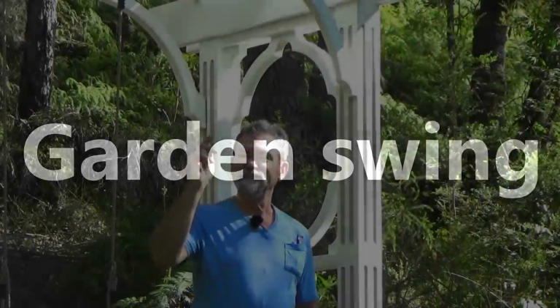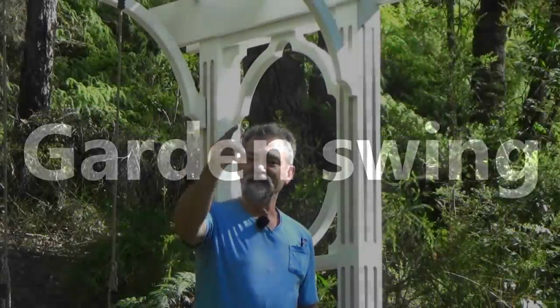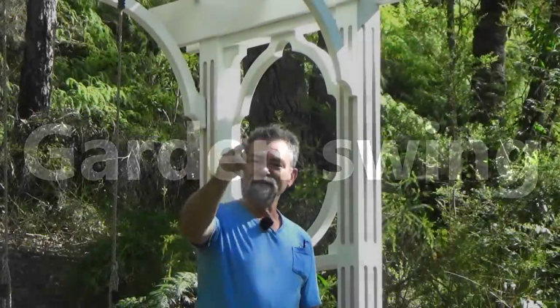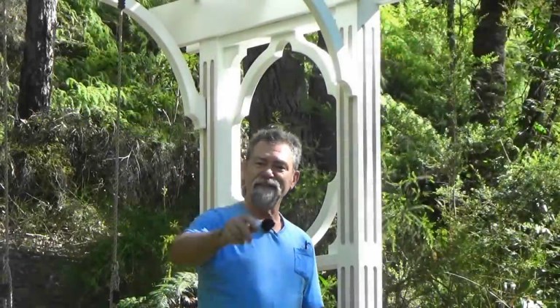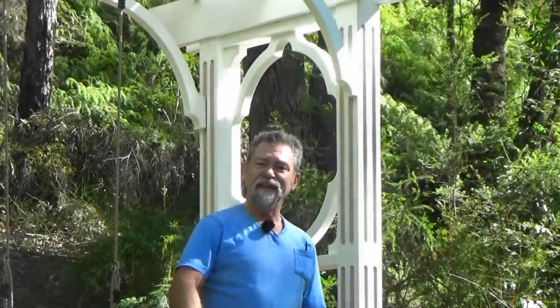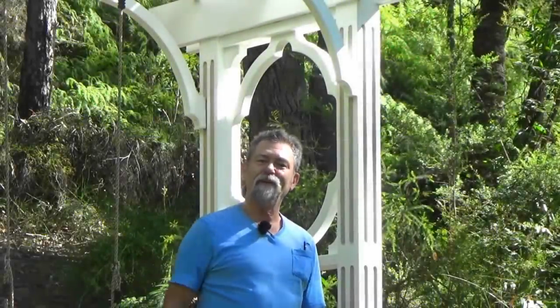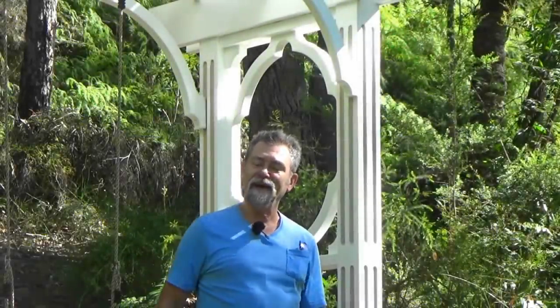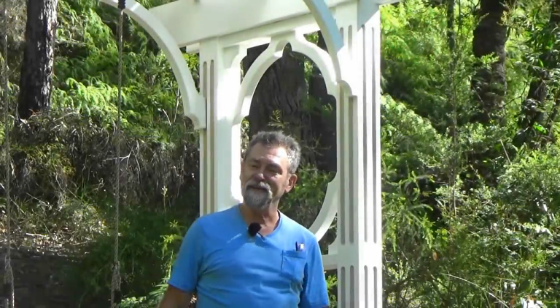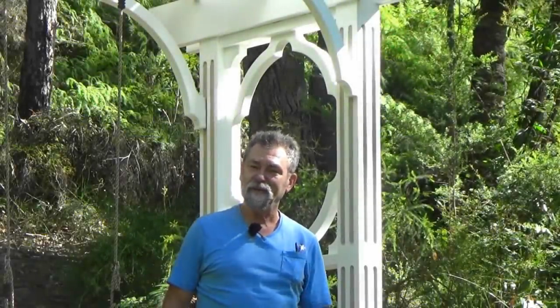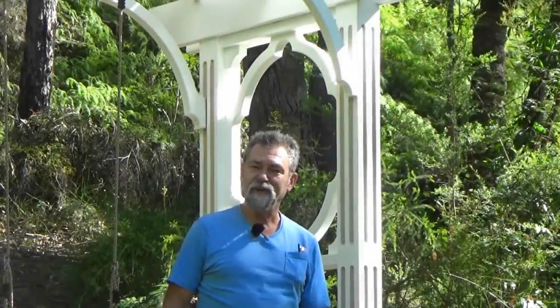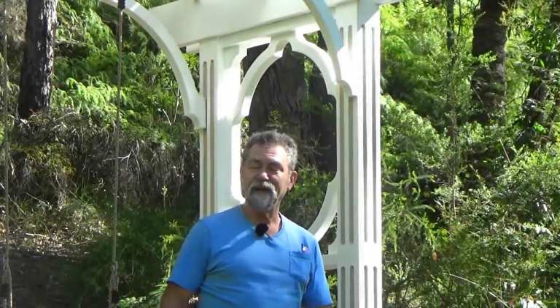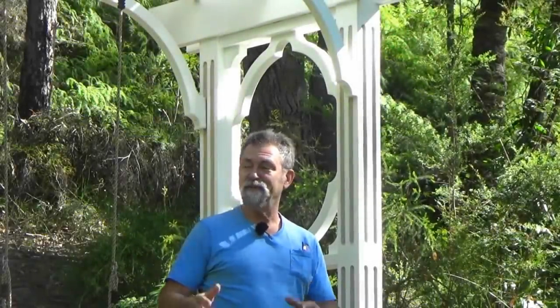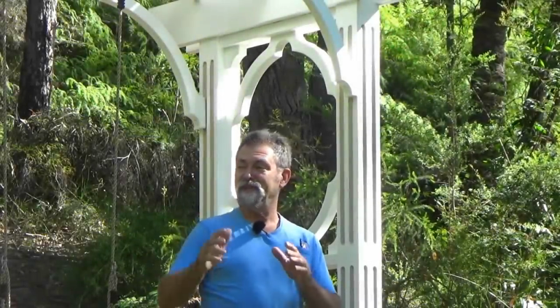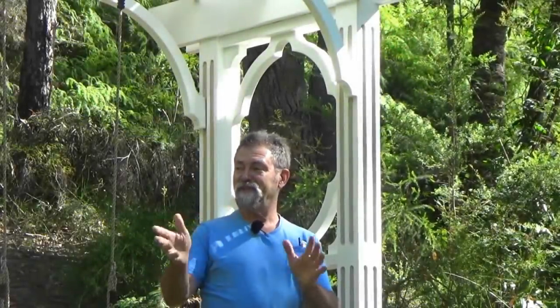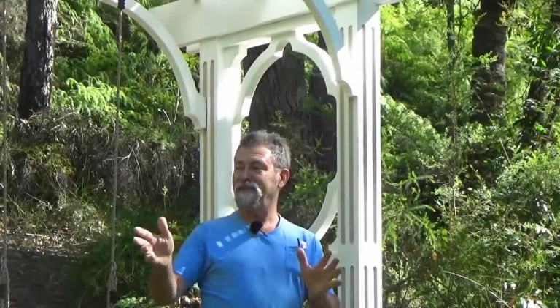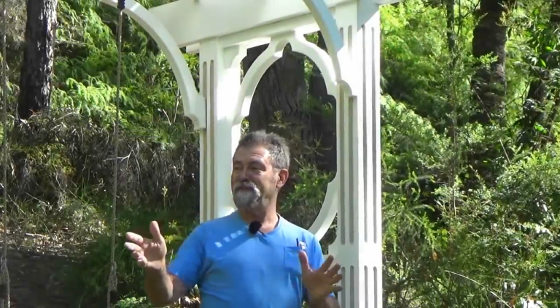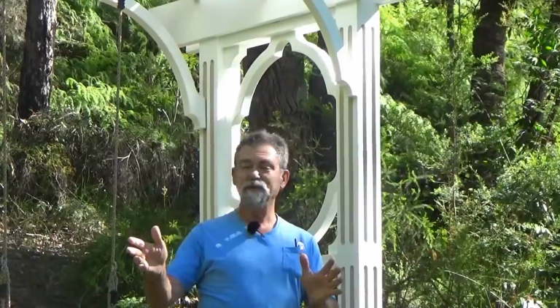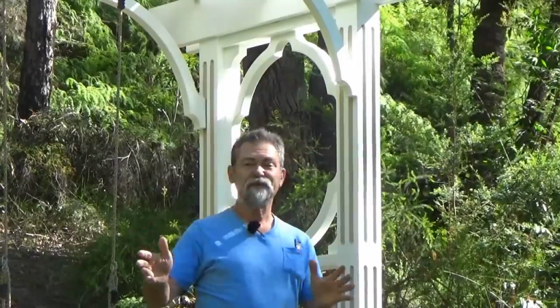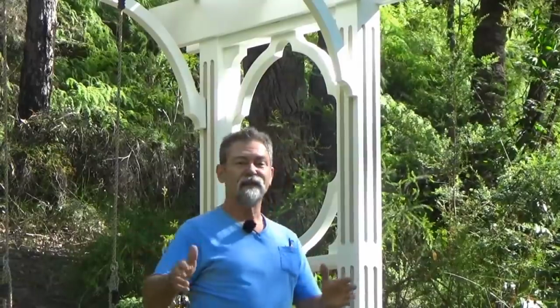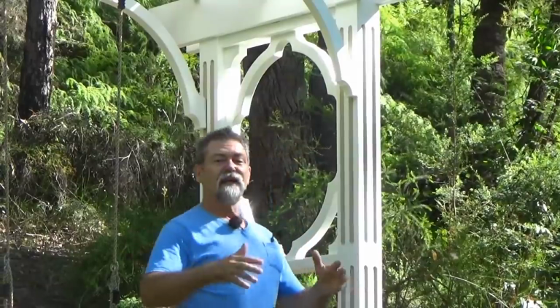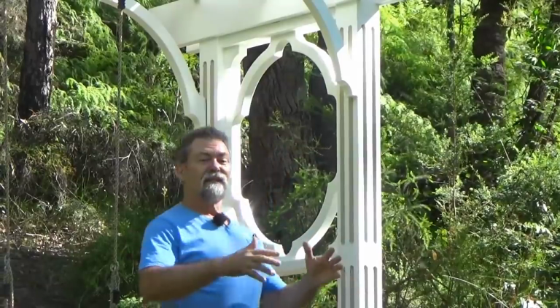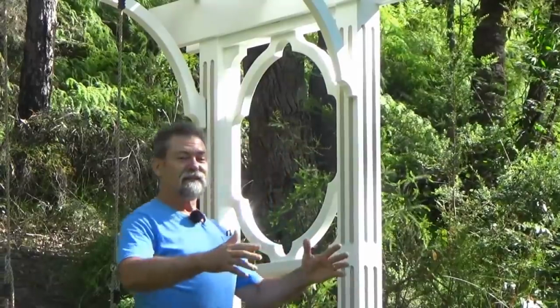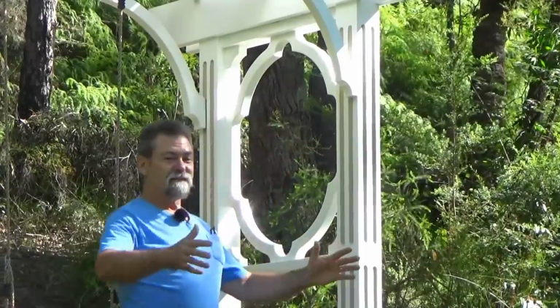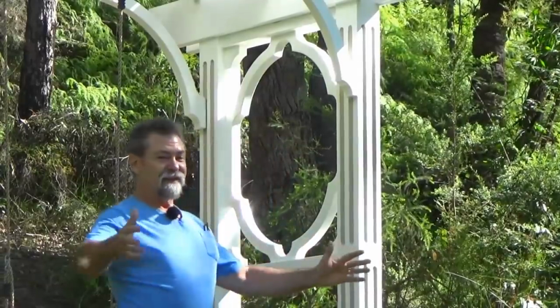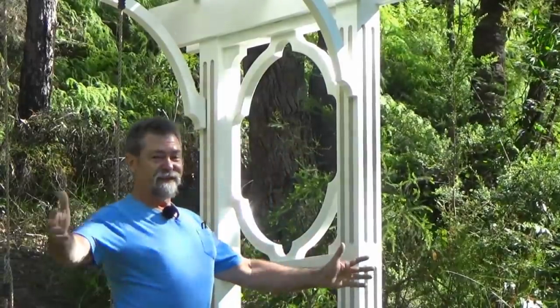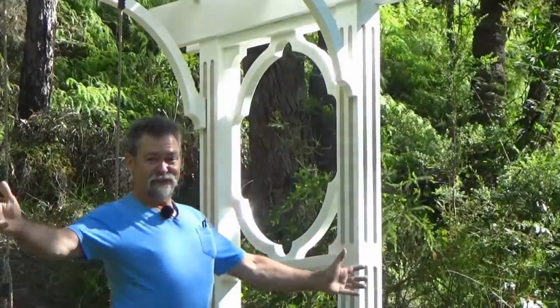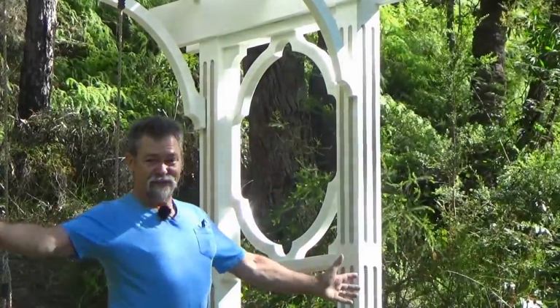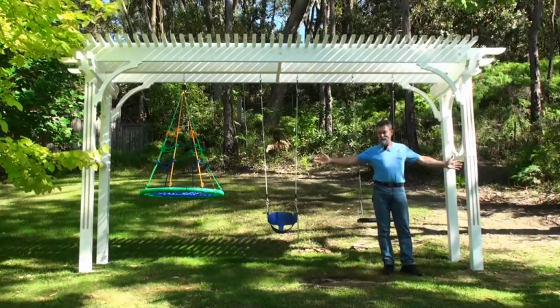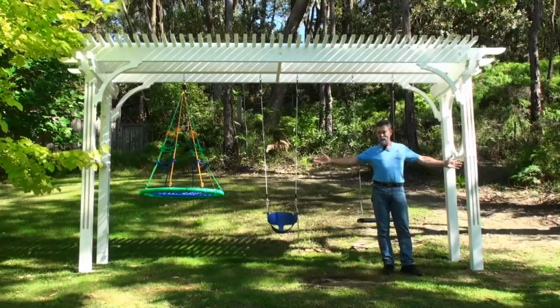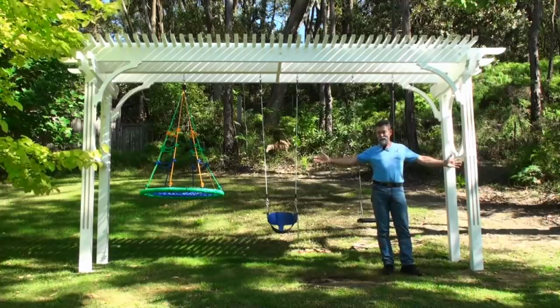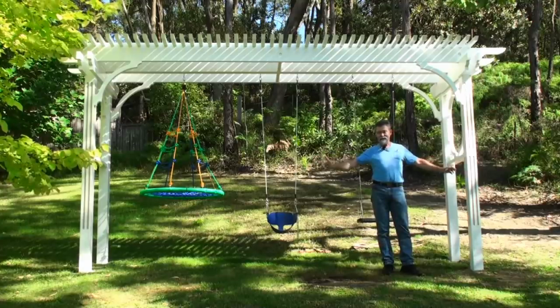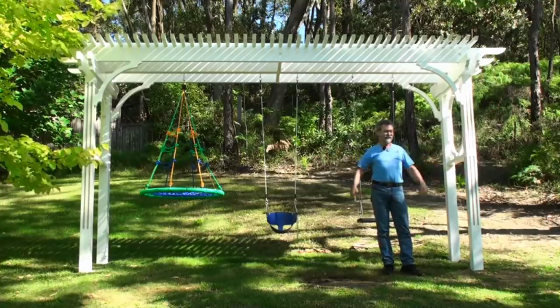Dave here. How are you? I have just finished building this magnificent swing set.